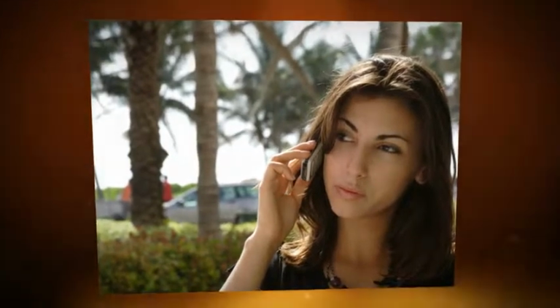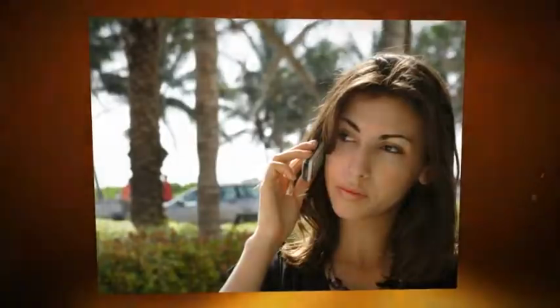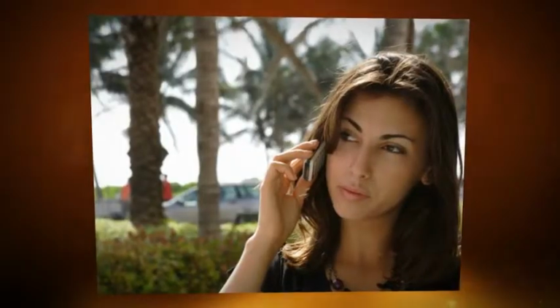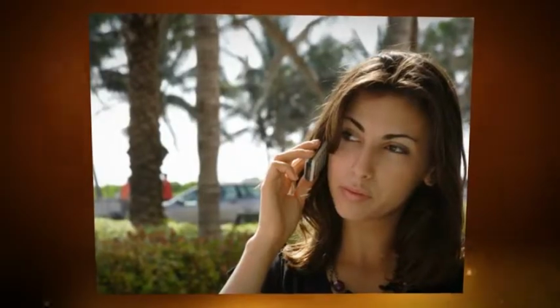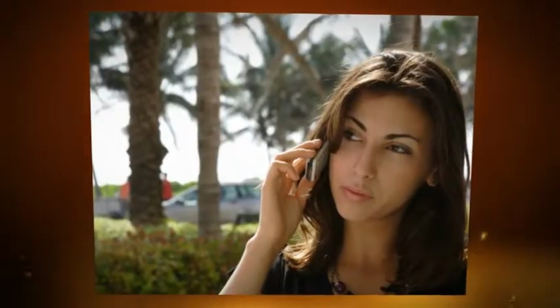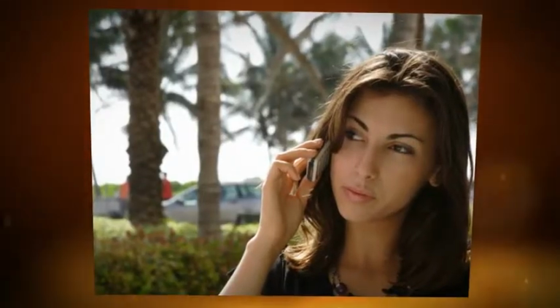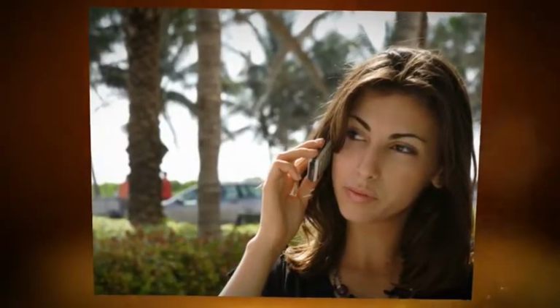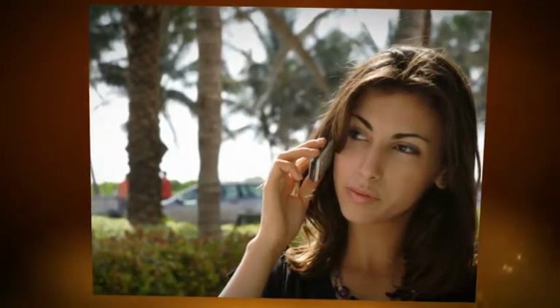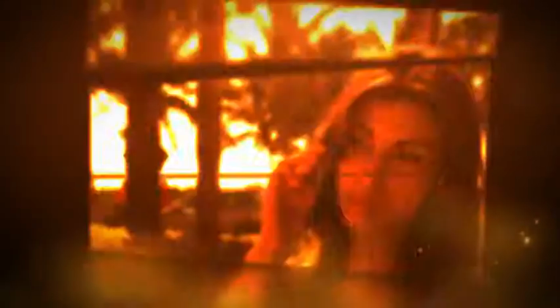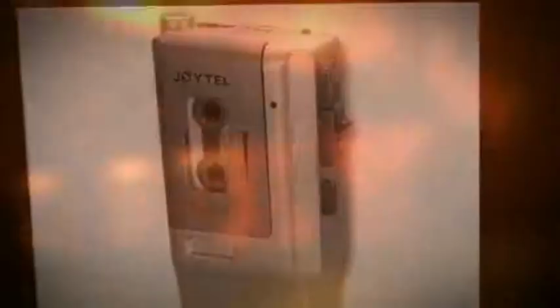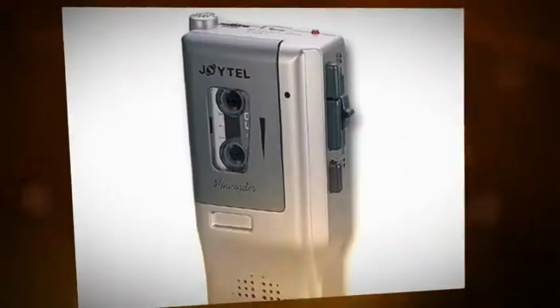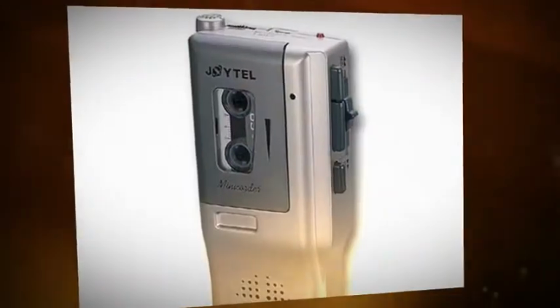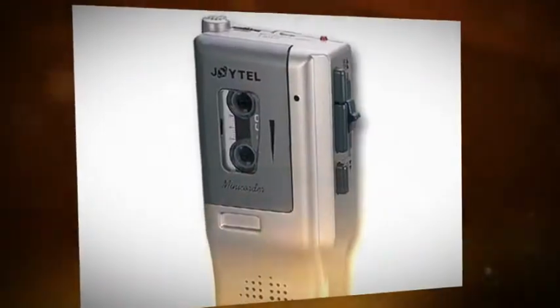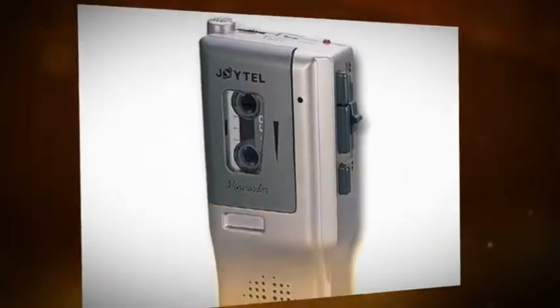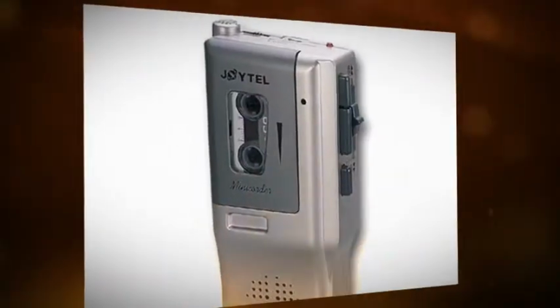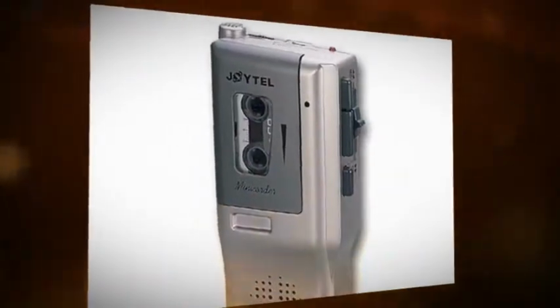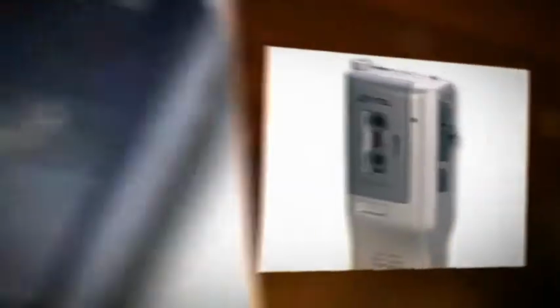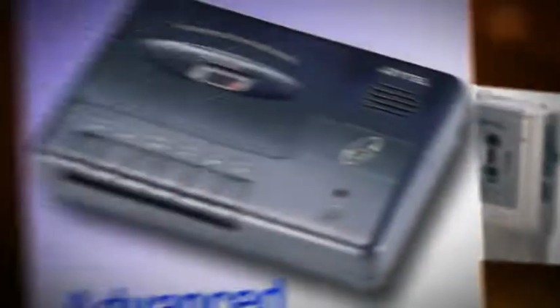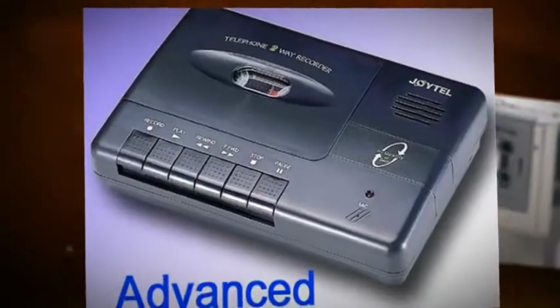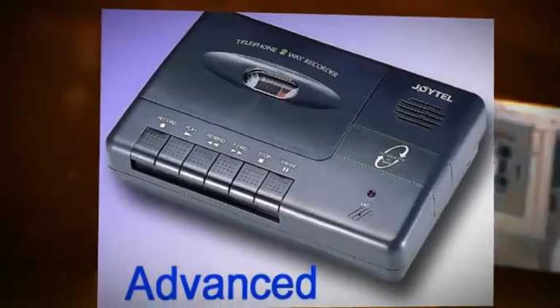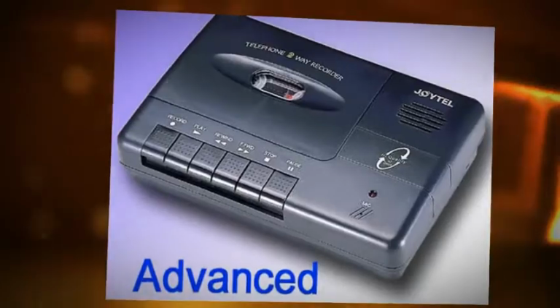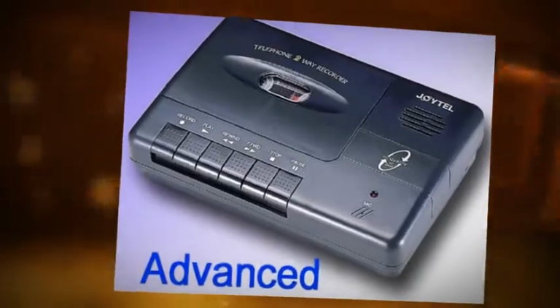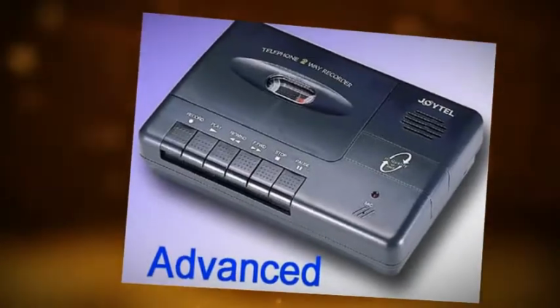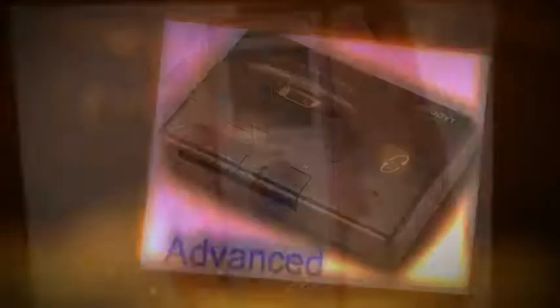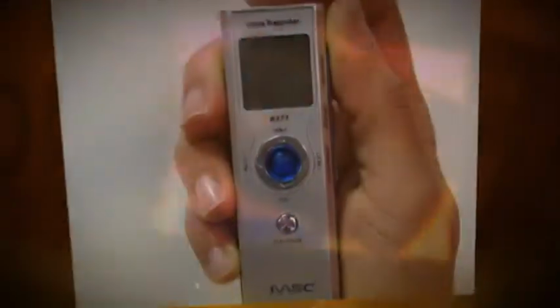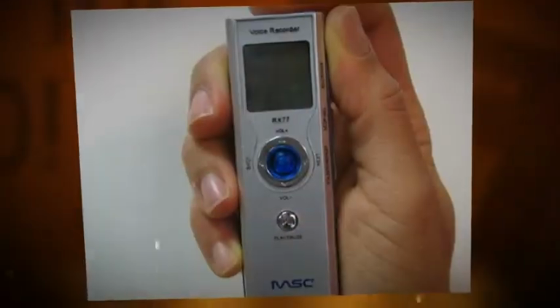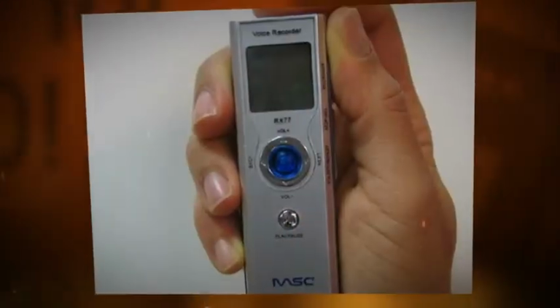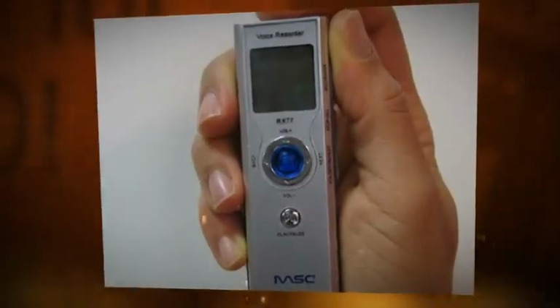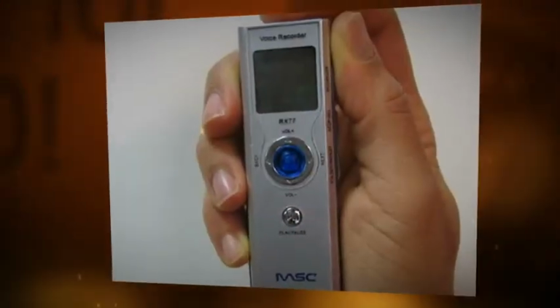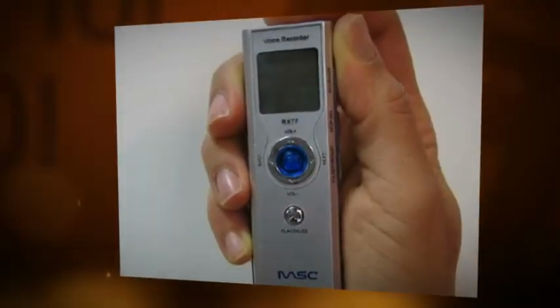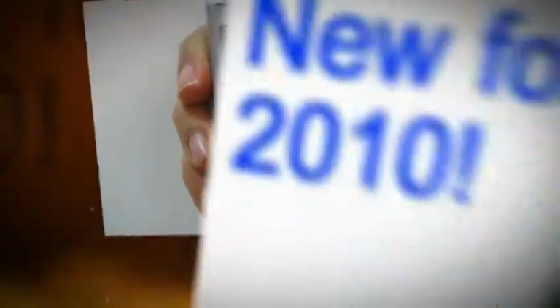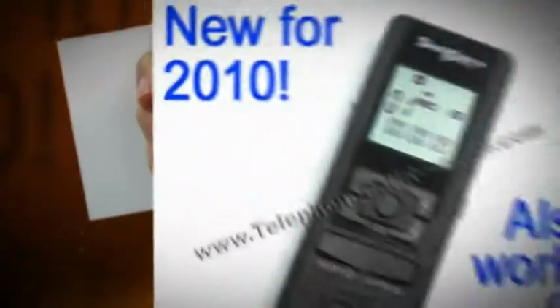Telephone recorders can upload the recording to your computer. Then you can edit the recording or email it to somebody else.